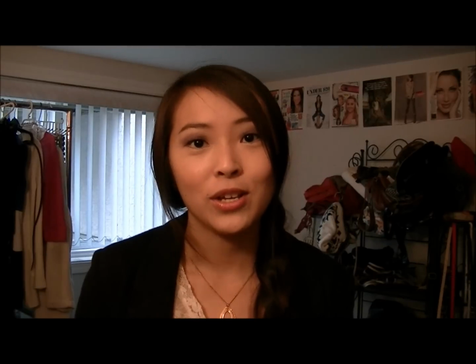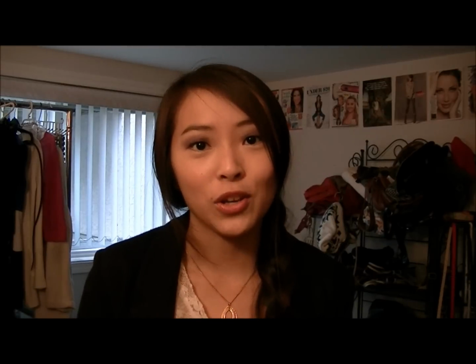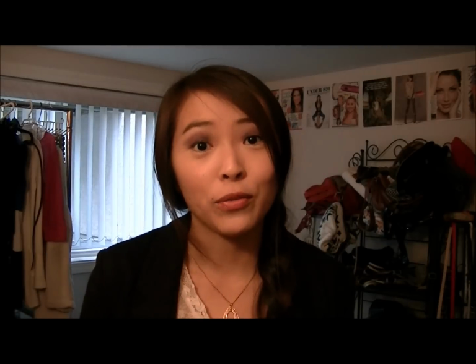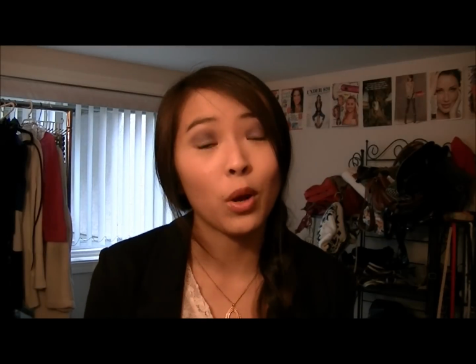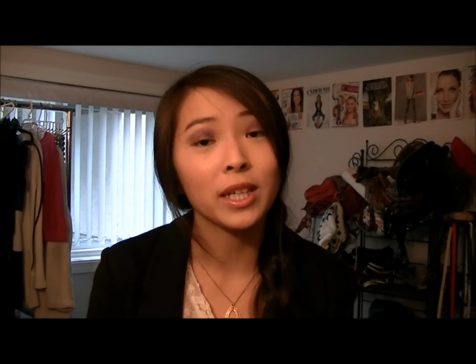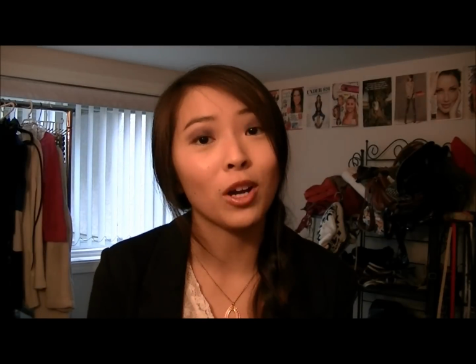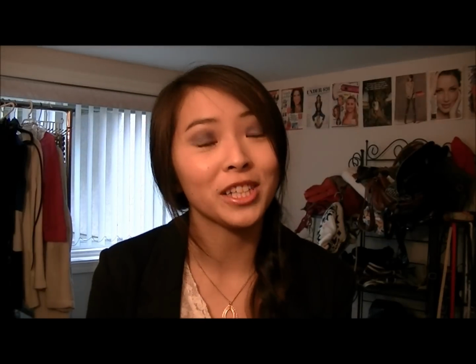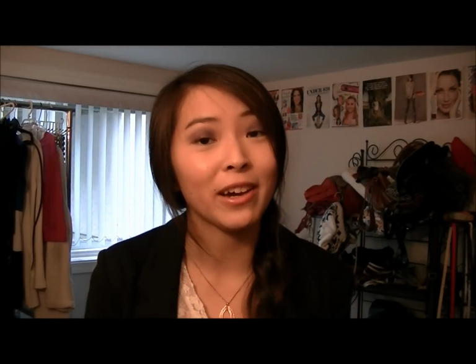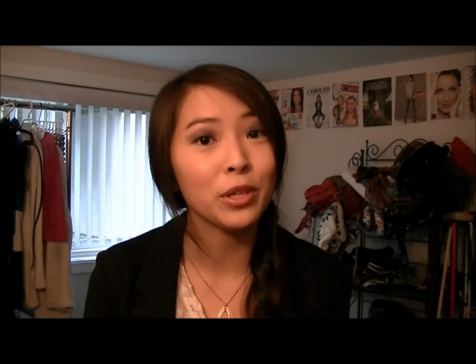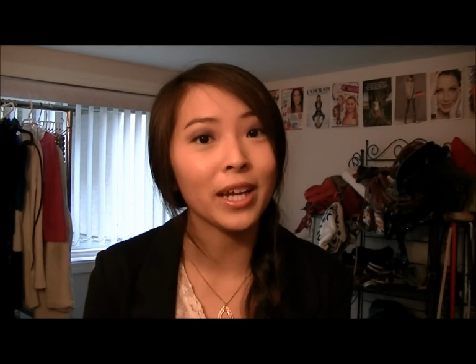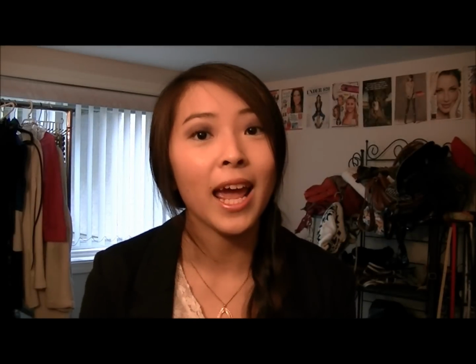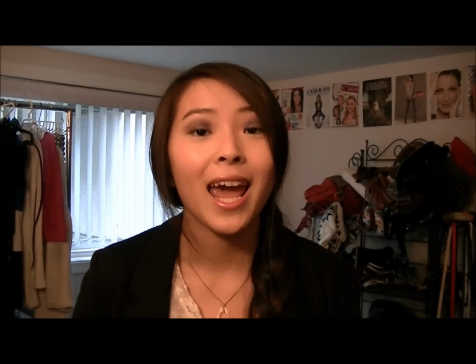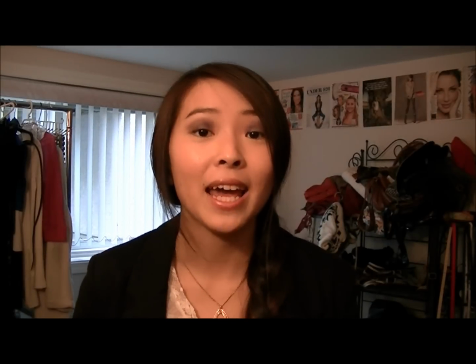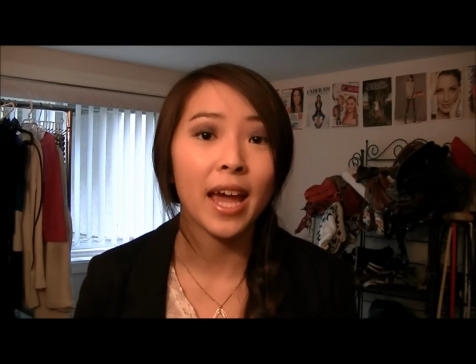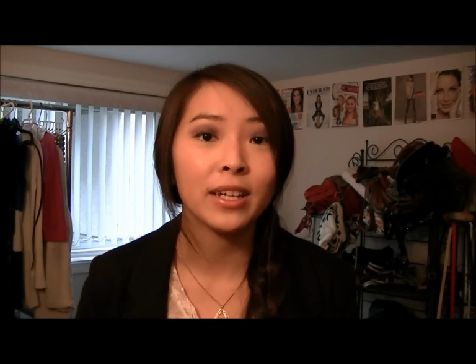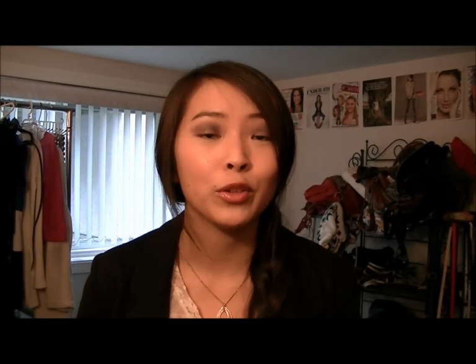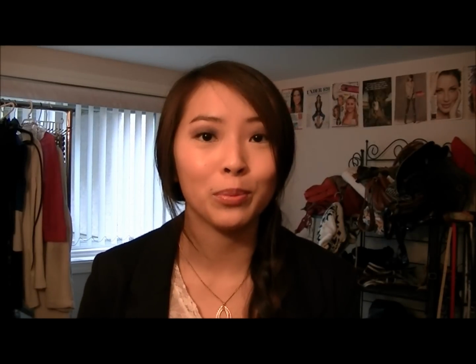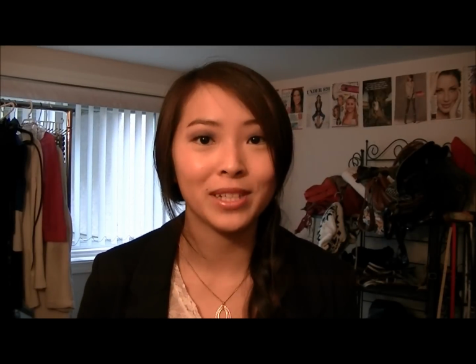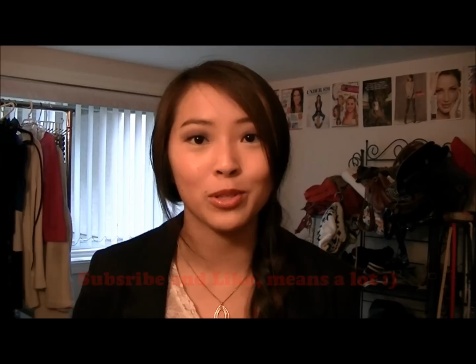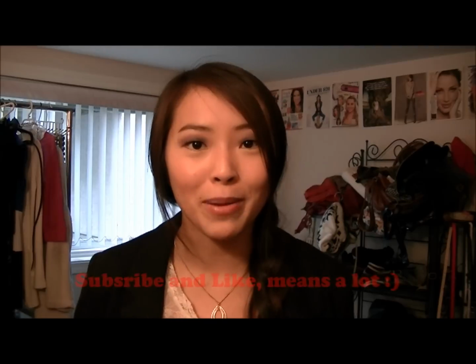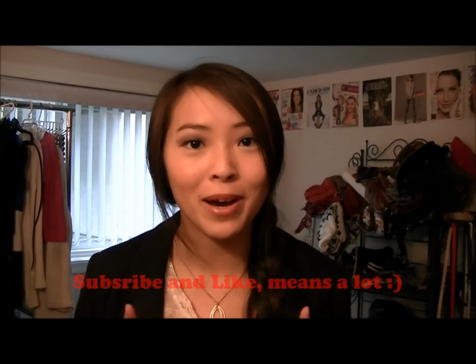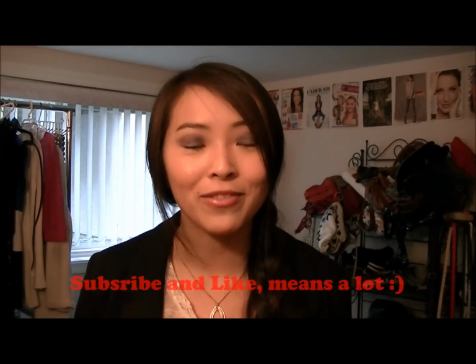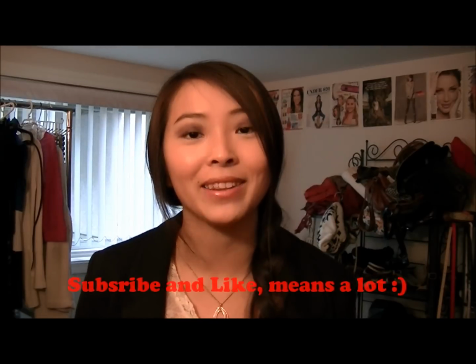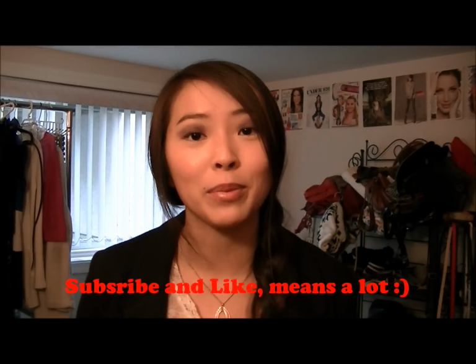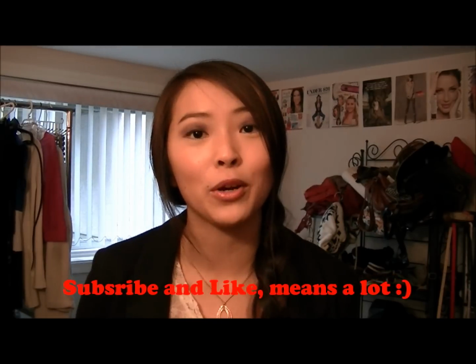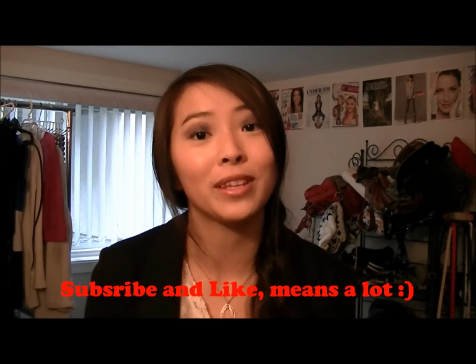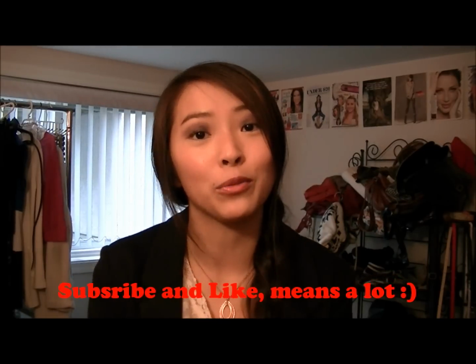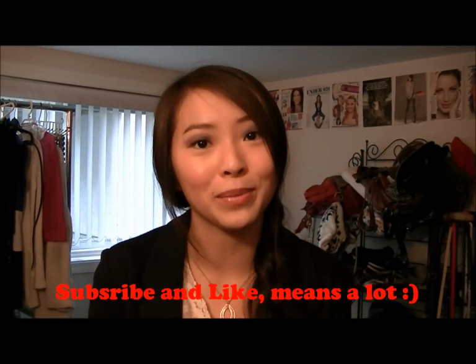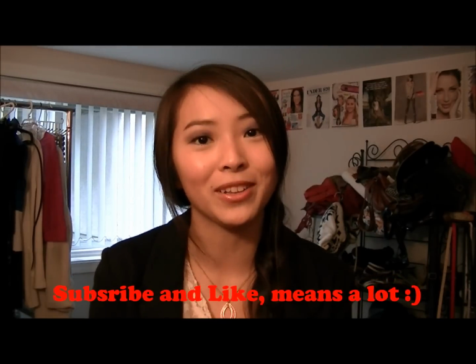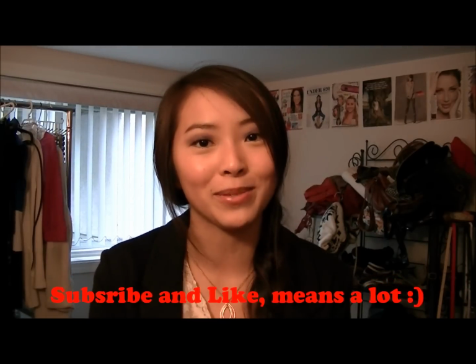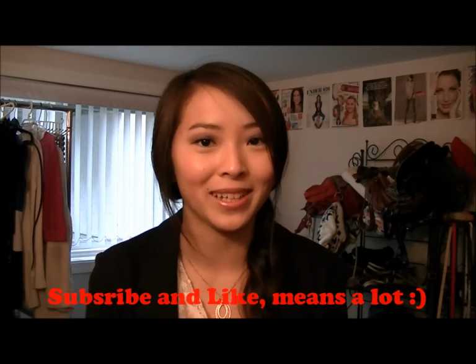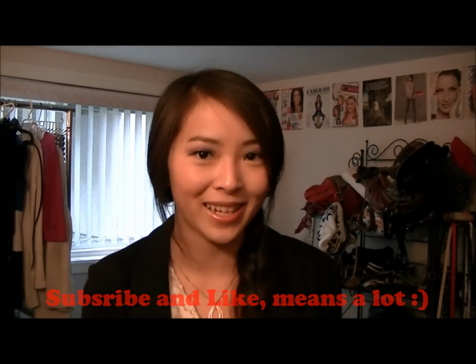So if you want to keep watching, that'd be great. And at the end, if you would please subscribe above and like below, that would really mean a lot to me. Thanks!